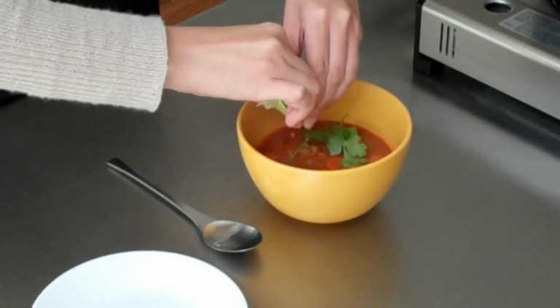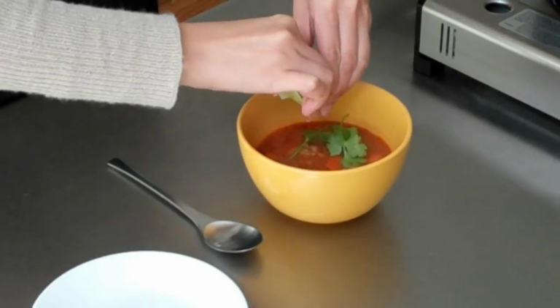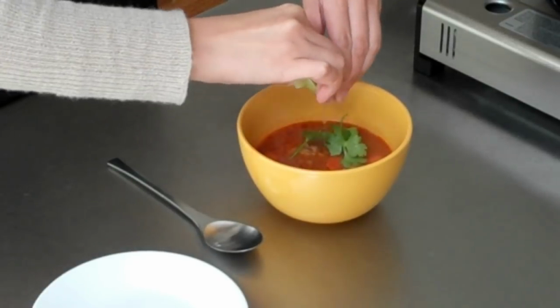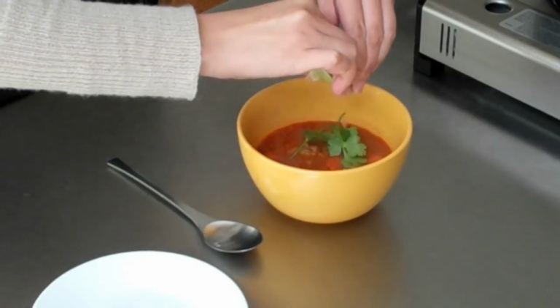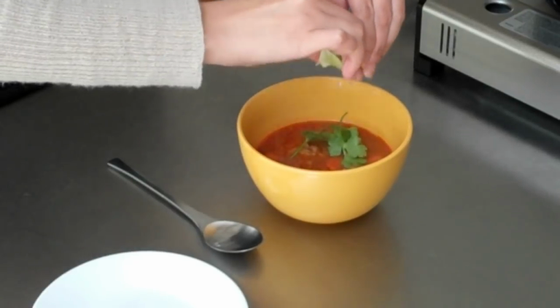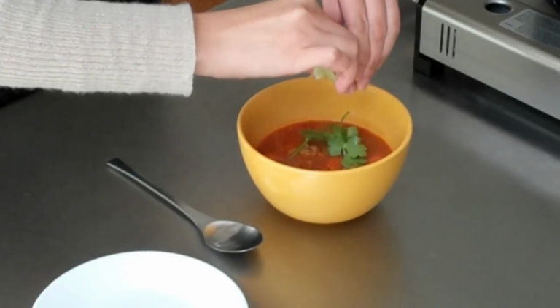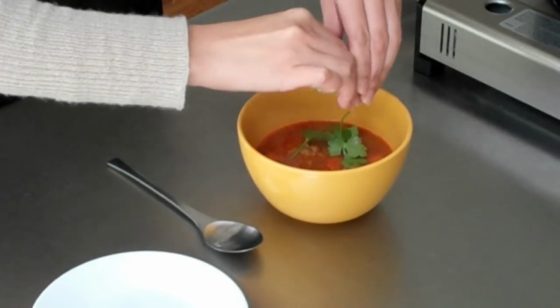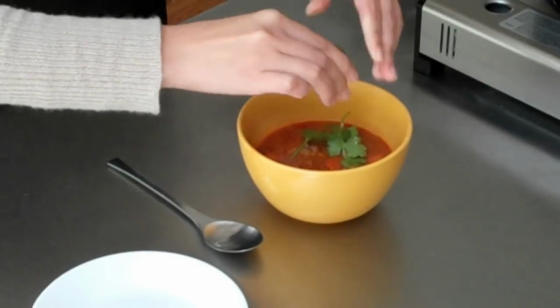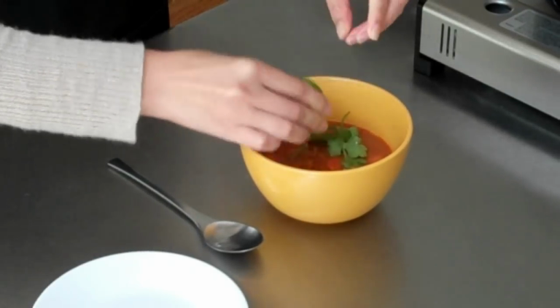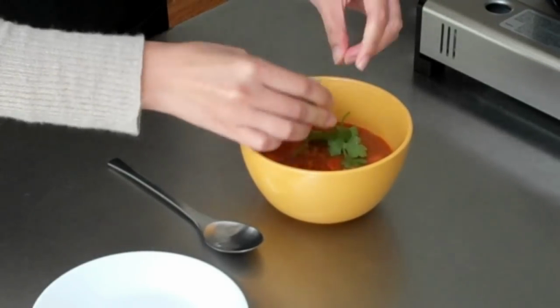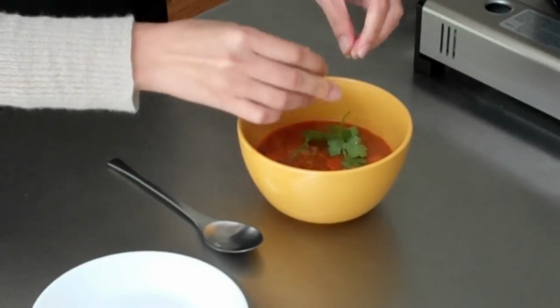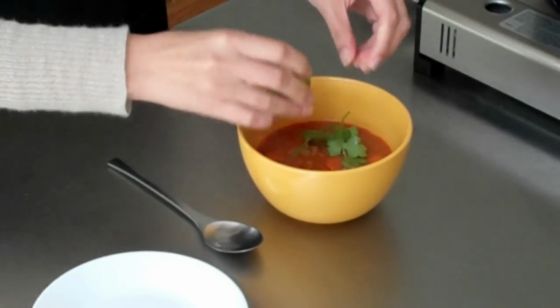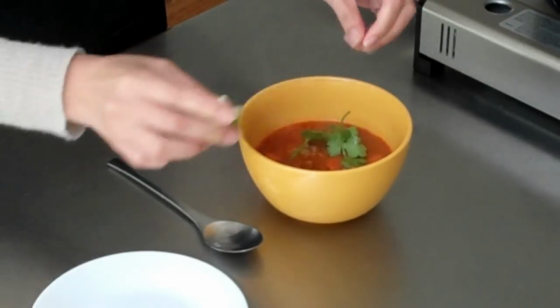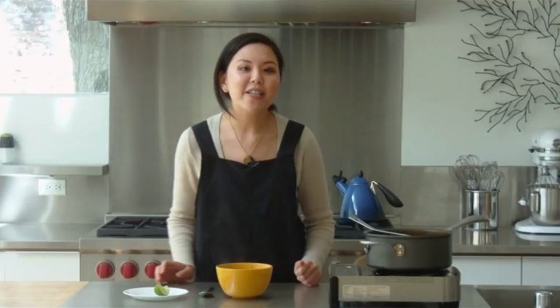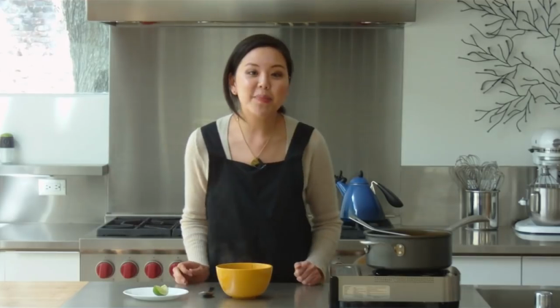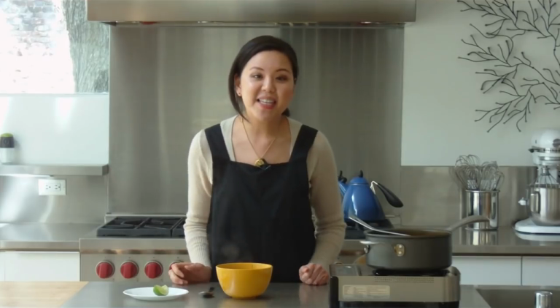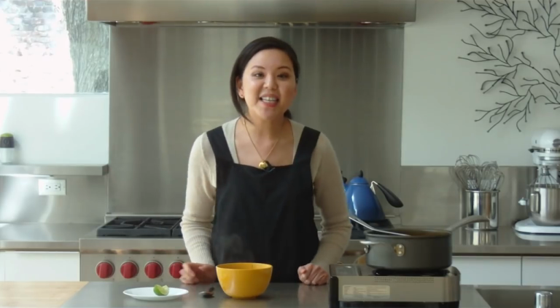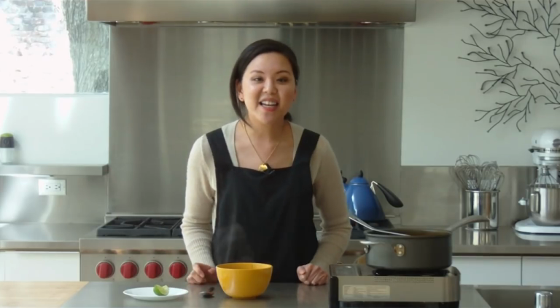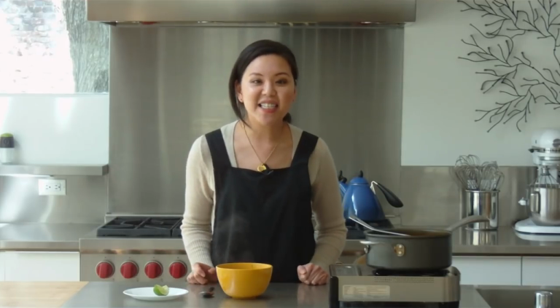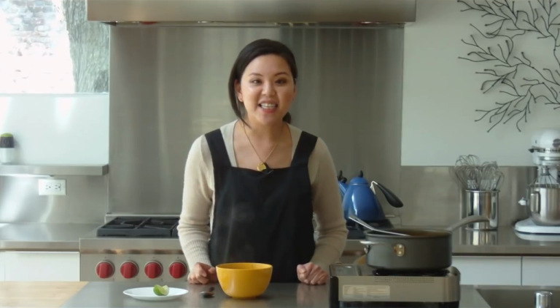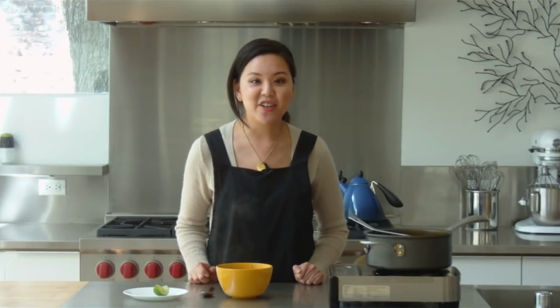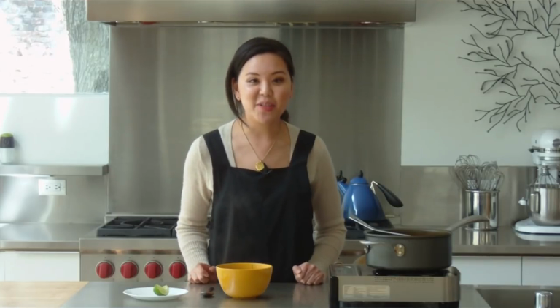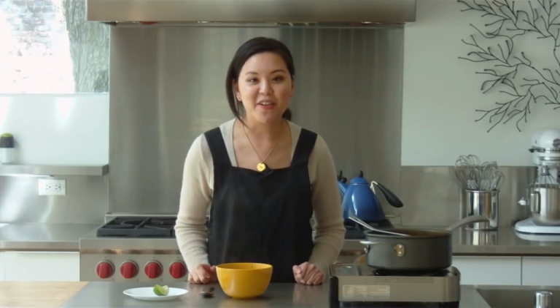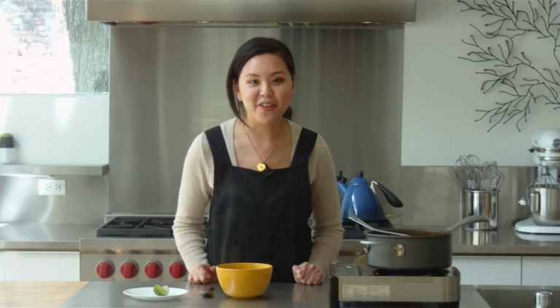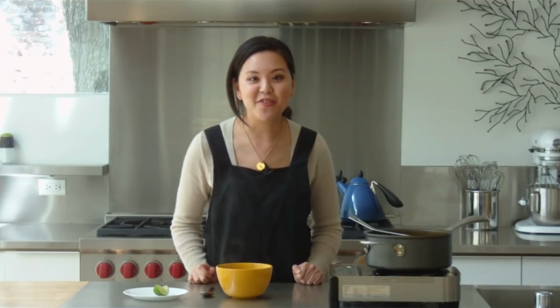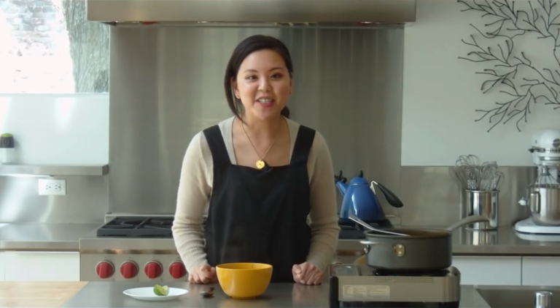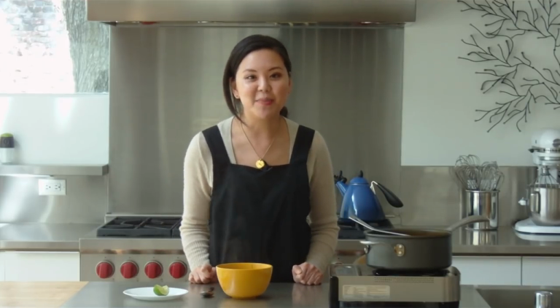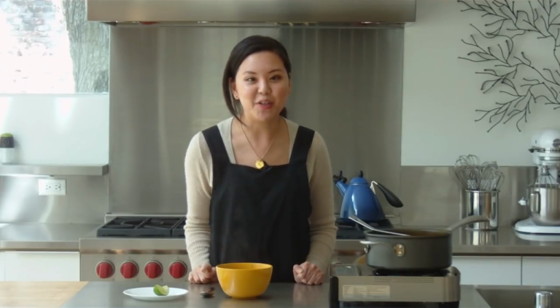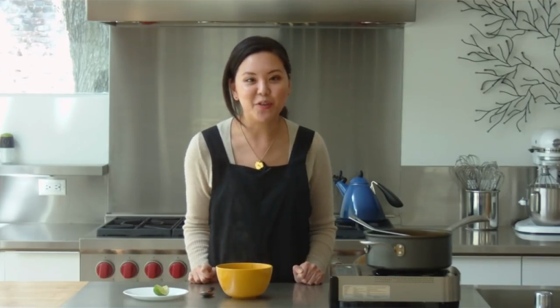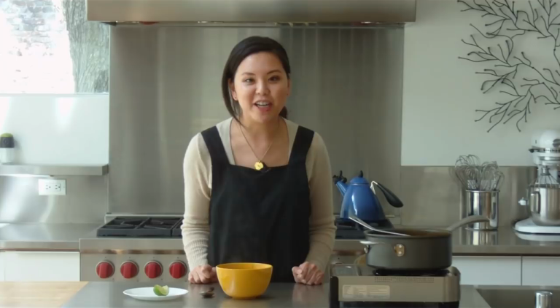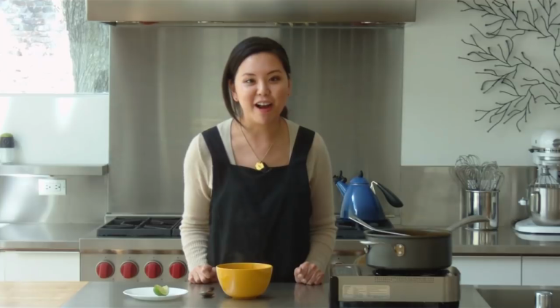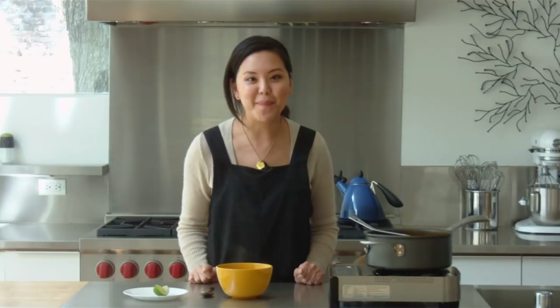And that's it! For more recipes and ideas on your smartphone, visit SpecialFork.com.